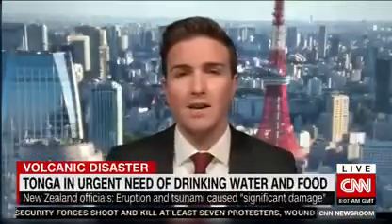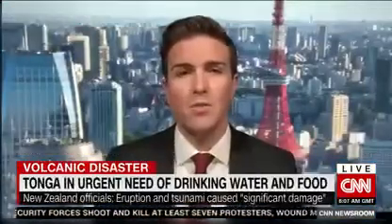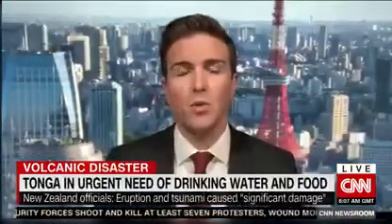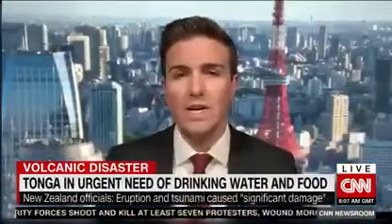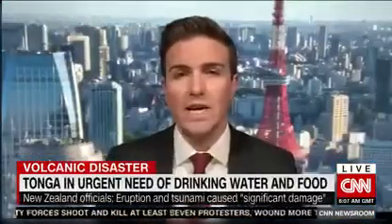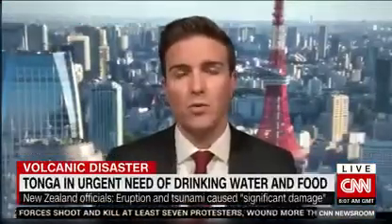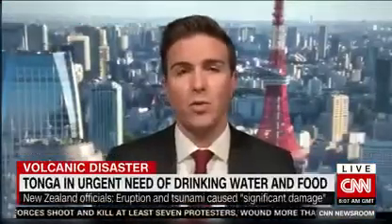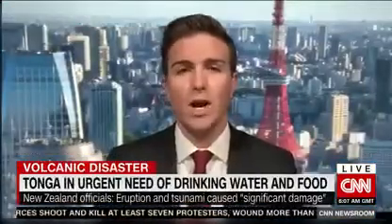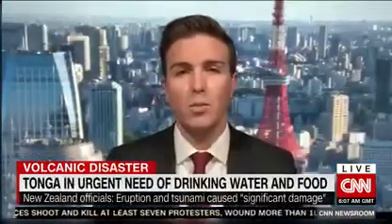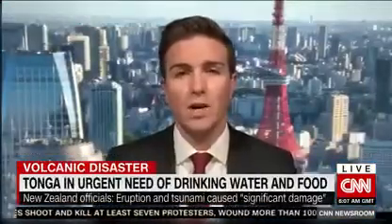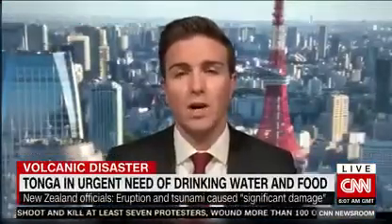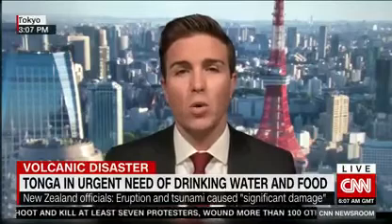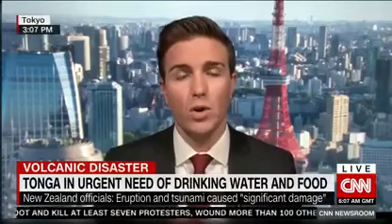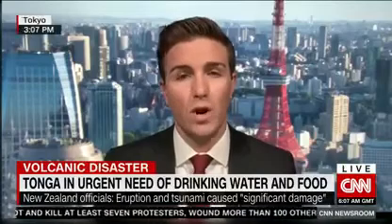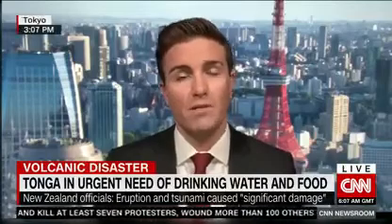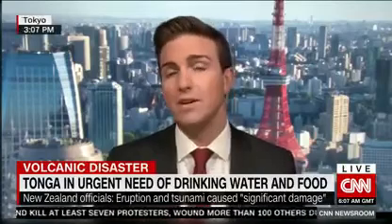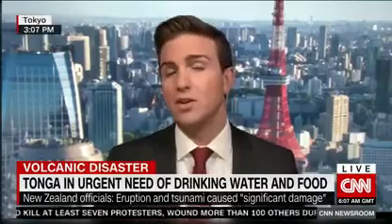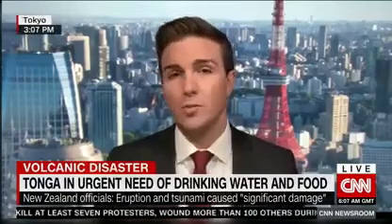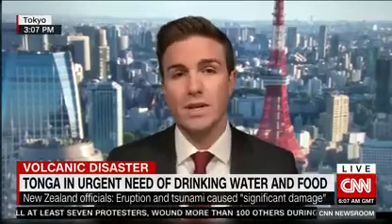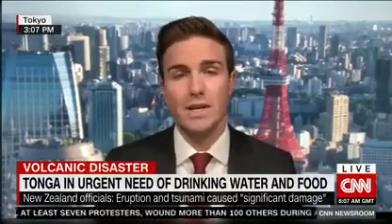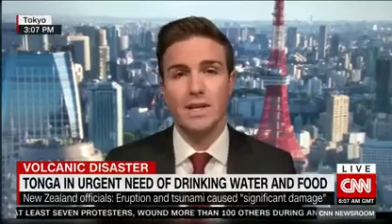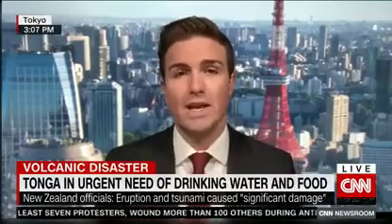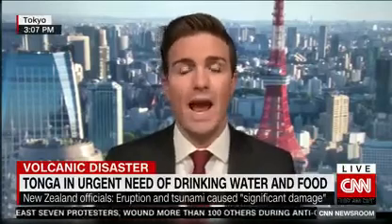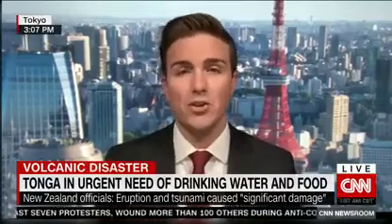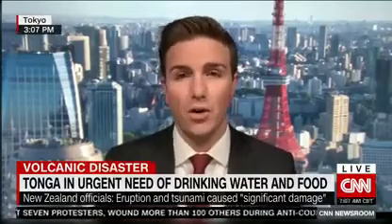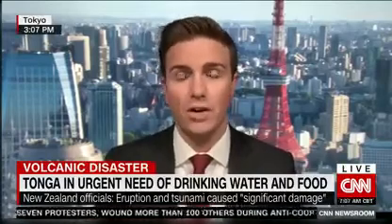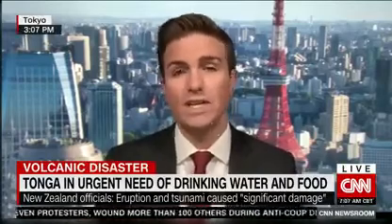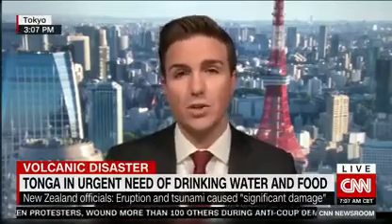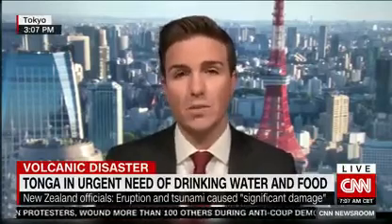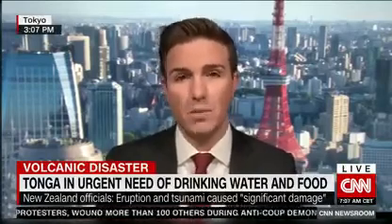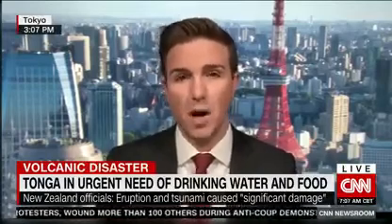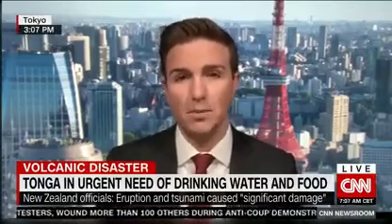Again, Anna, three days before help will arrive, assuming that the ashfall continues to be a problem.